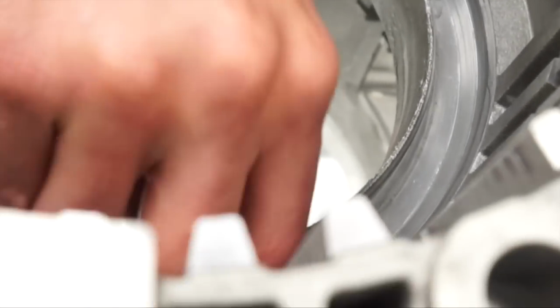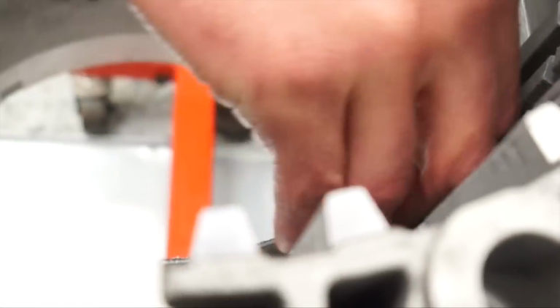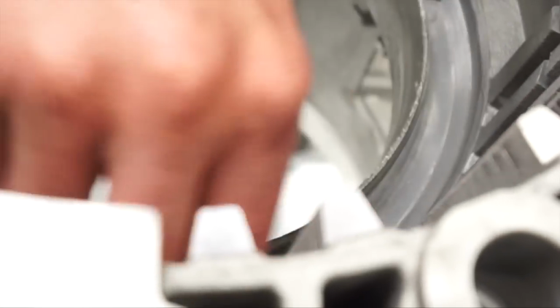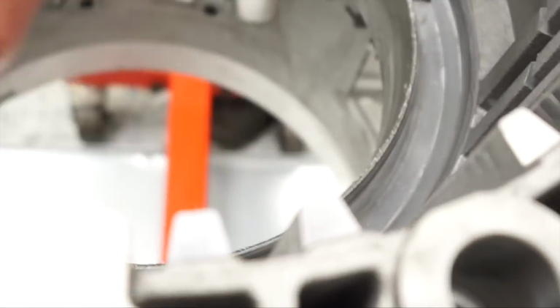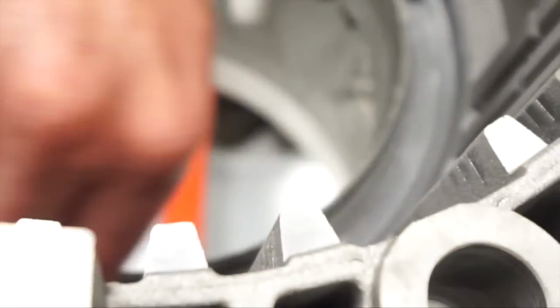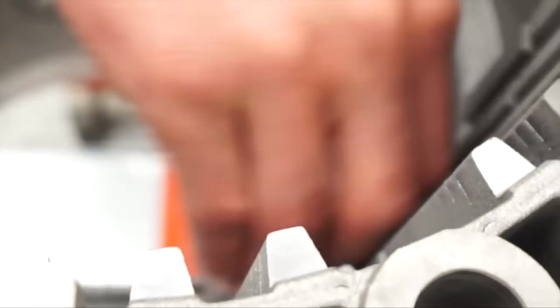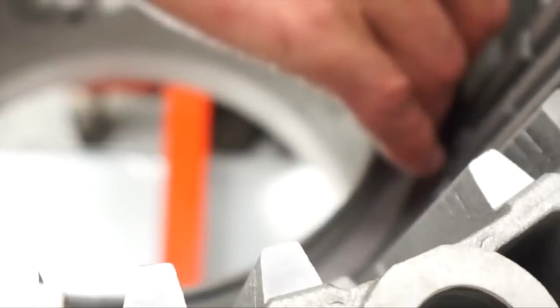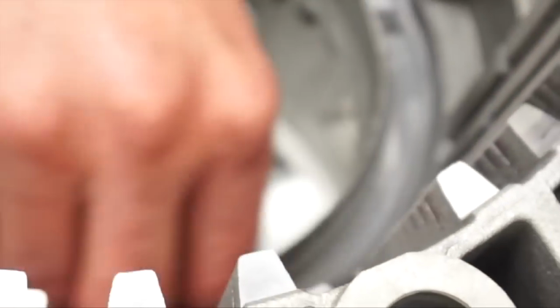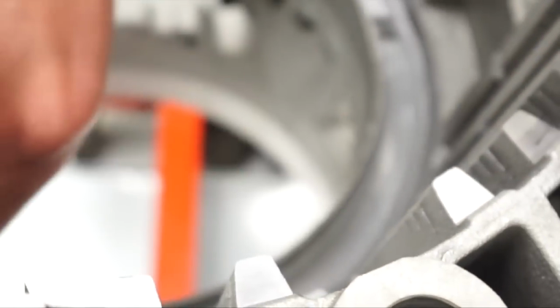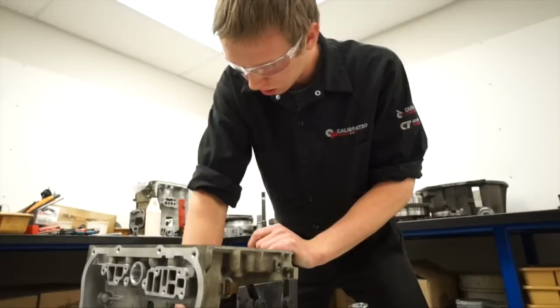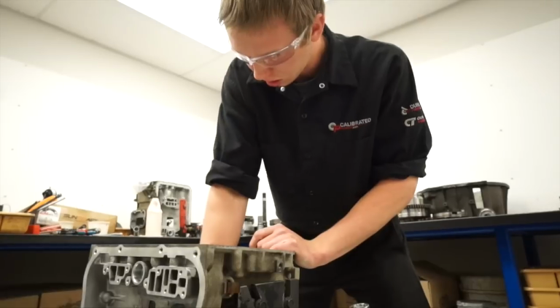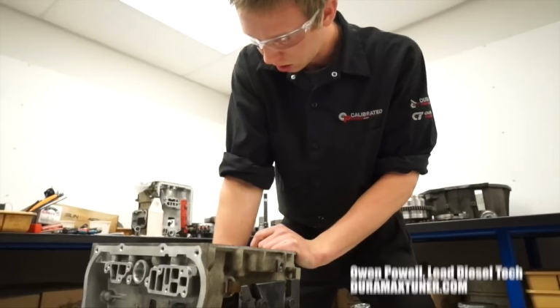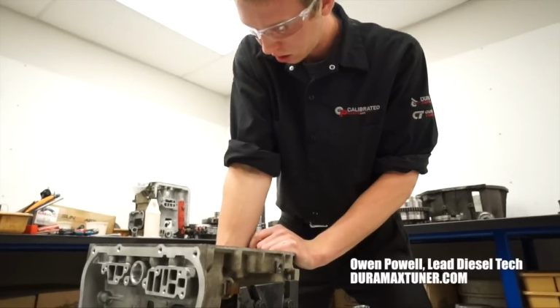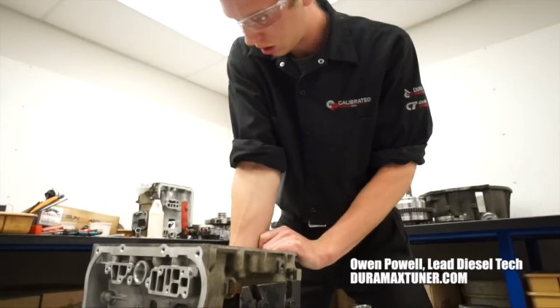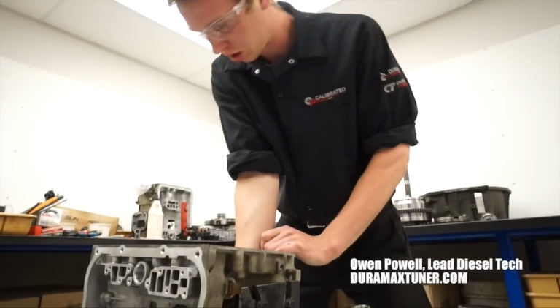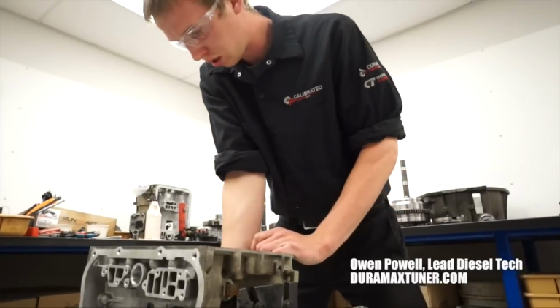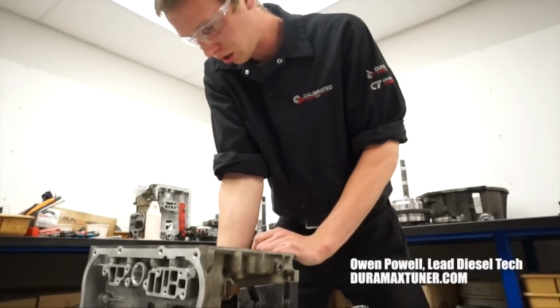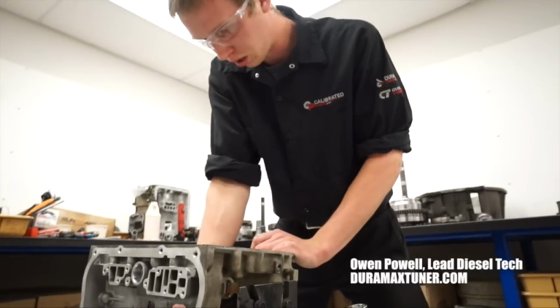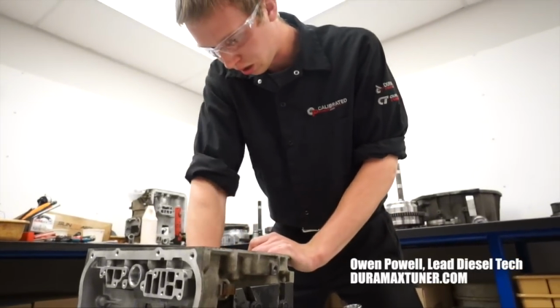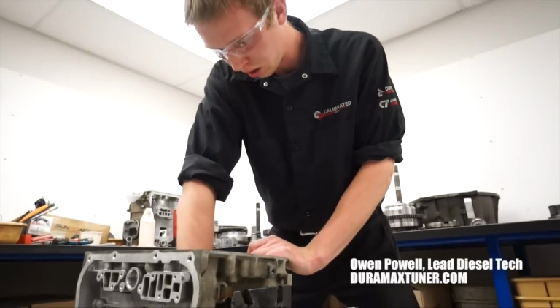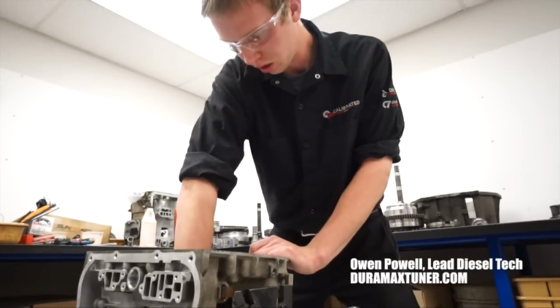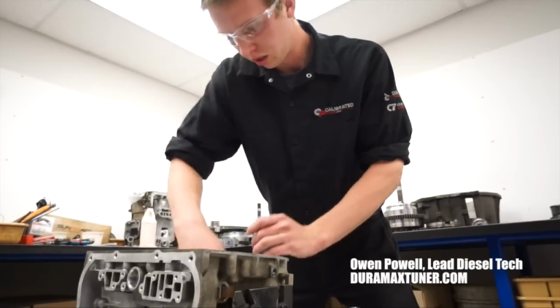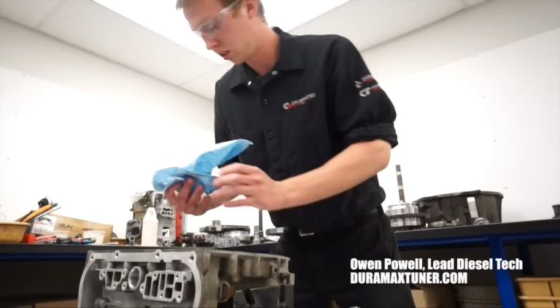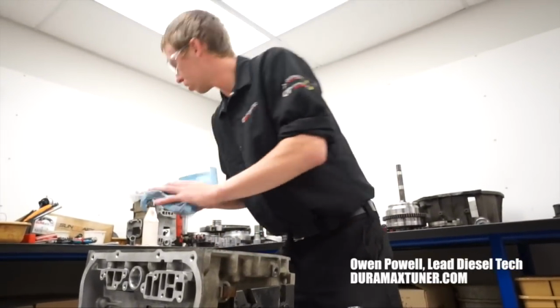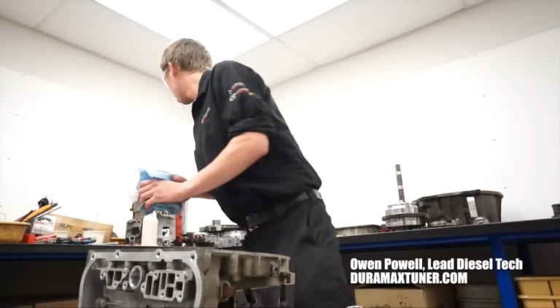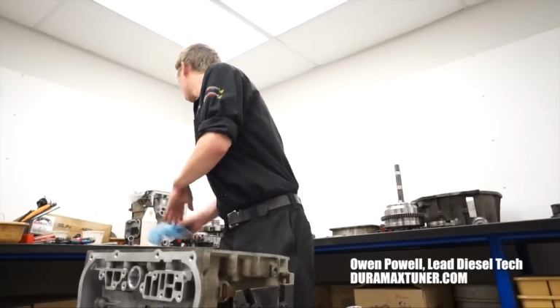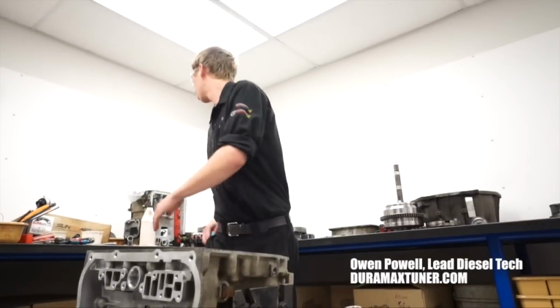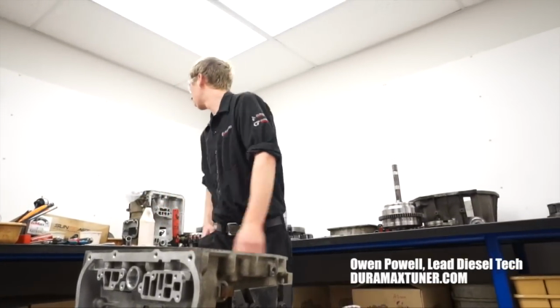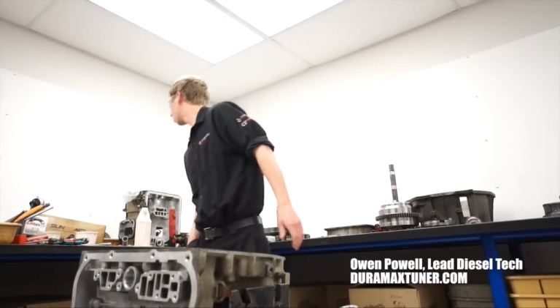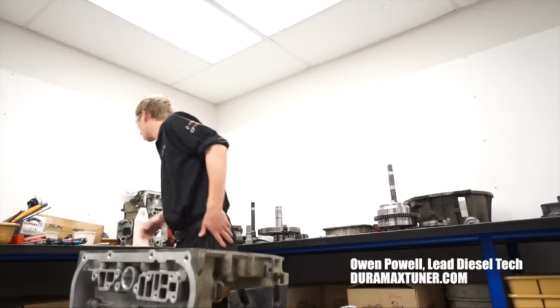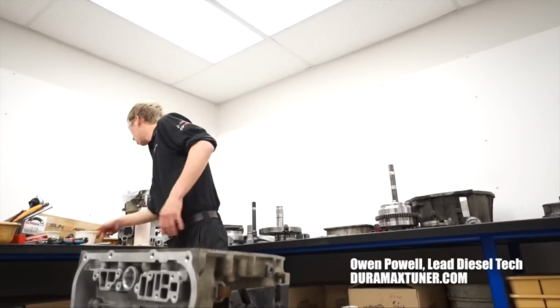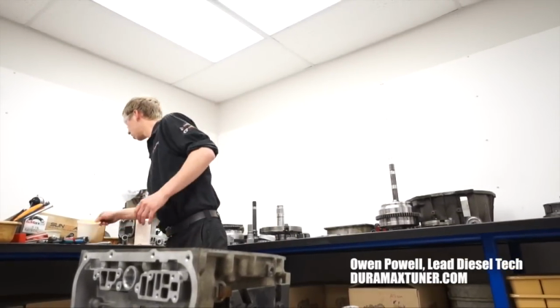We want it to be as trouble-free and turnkey so when you hook up to that trailer or go to the drag strip or a sled pull, it's good to go.